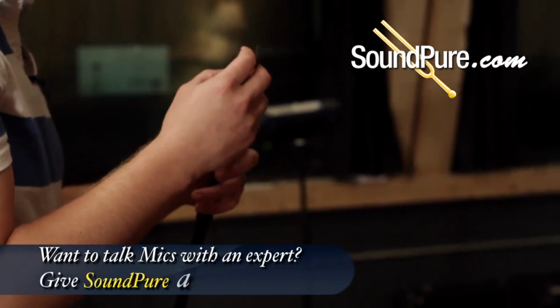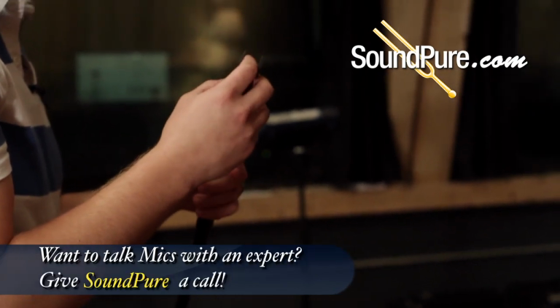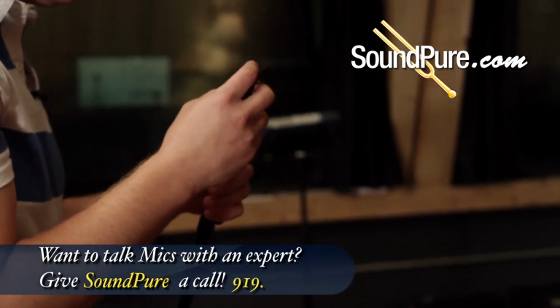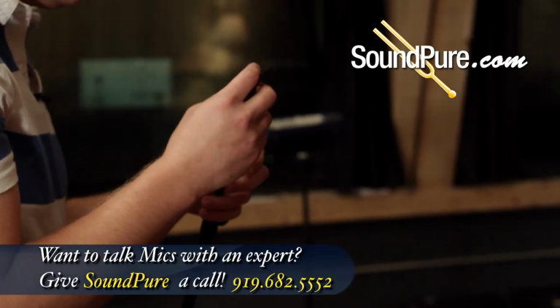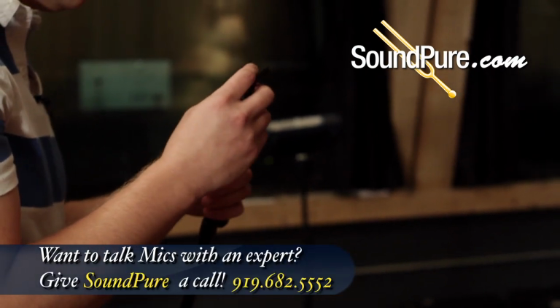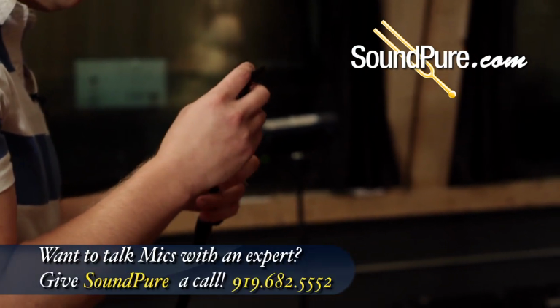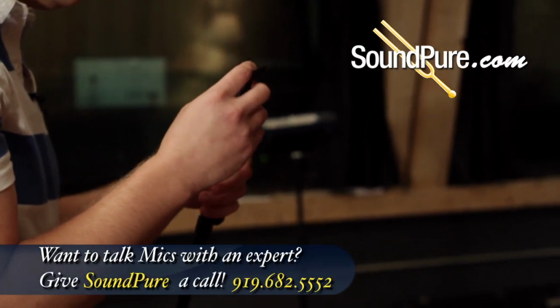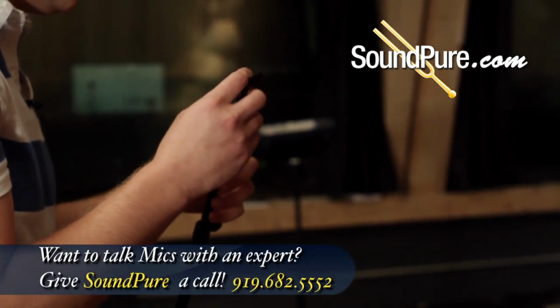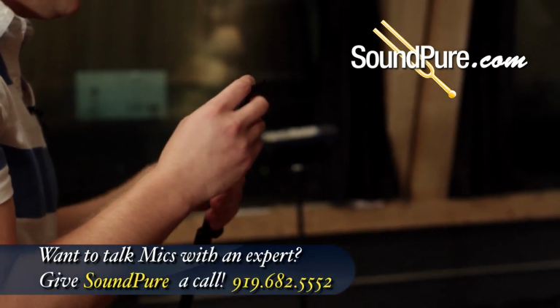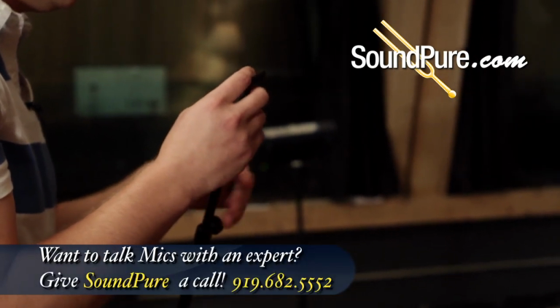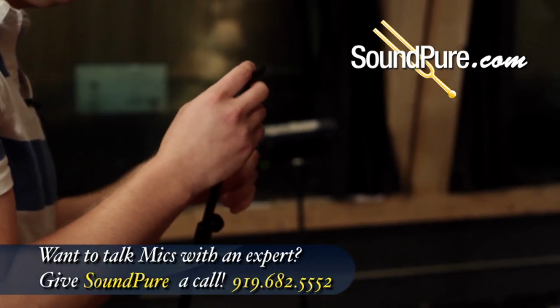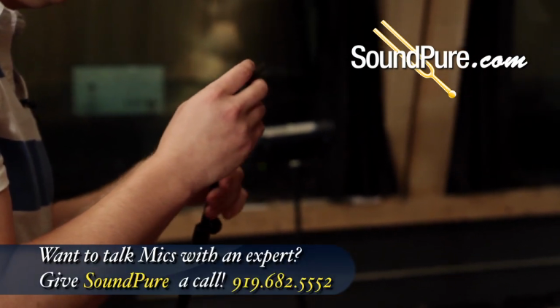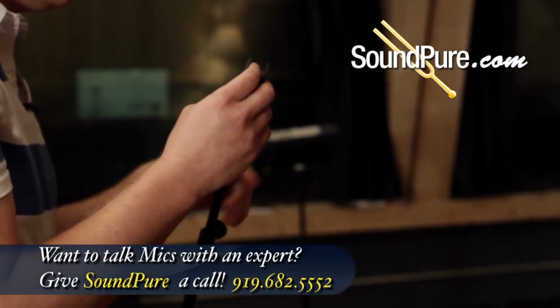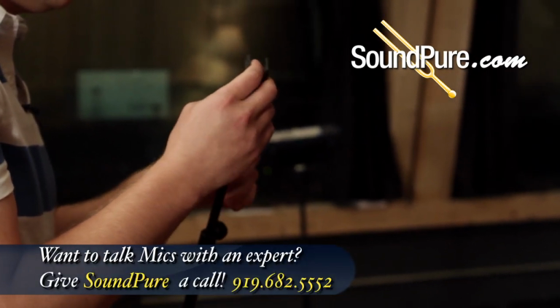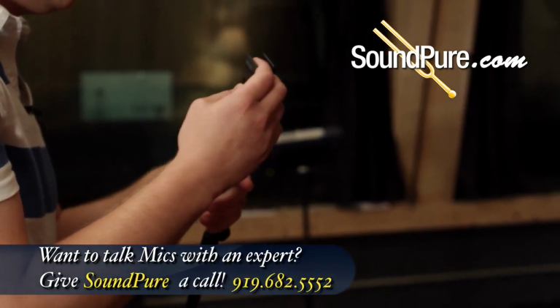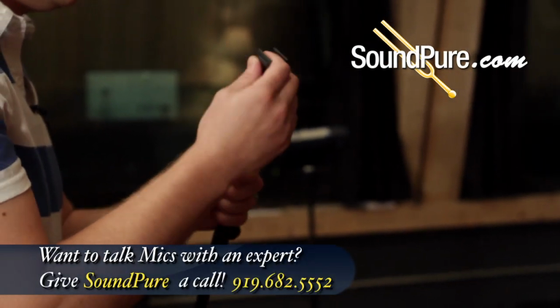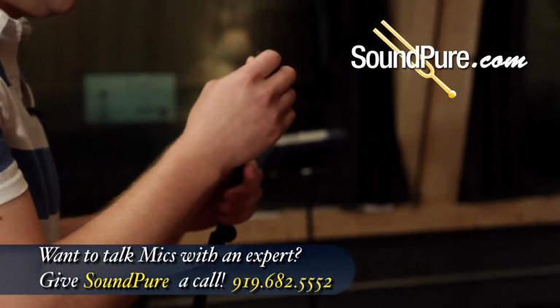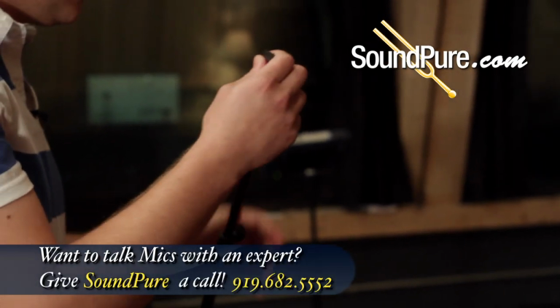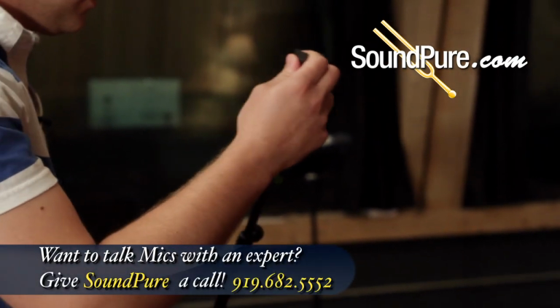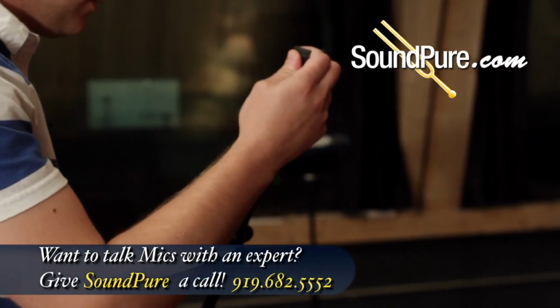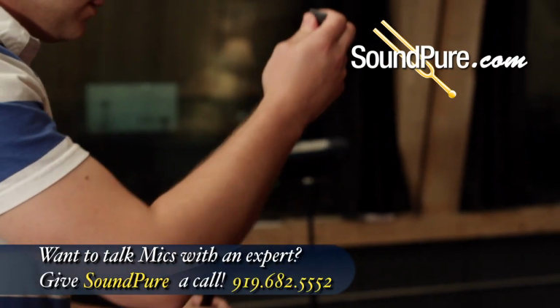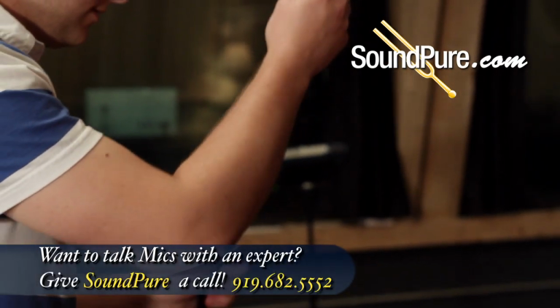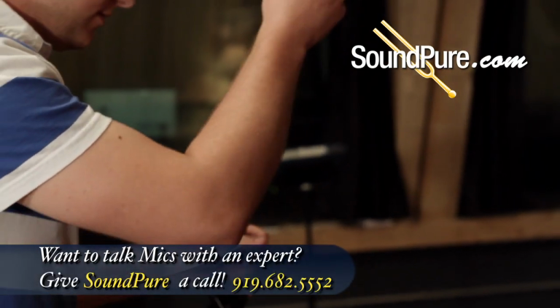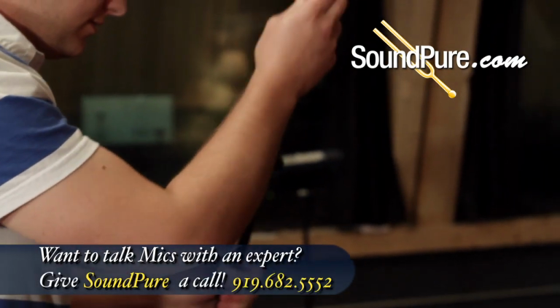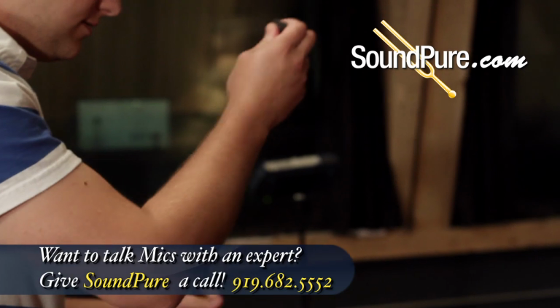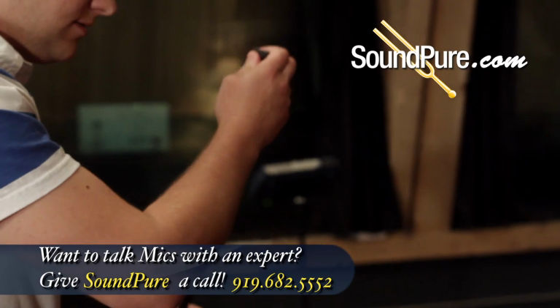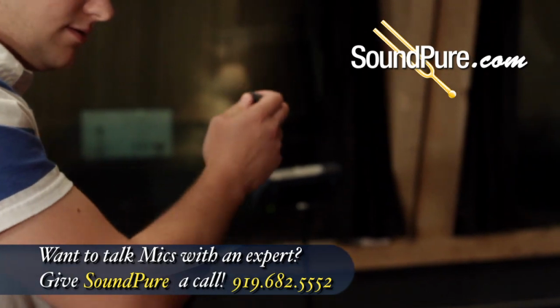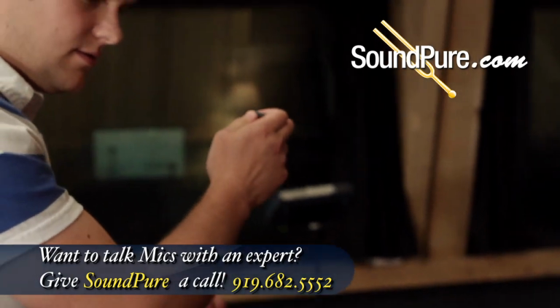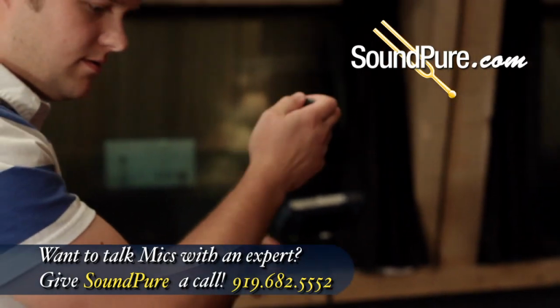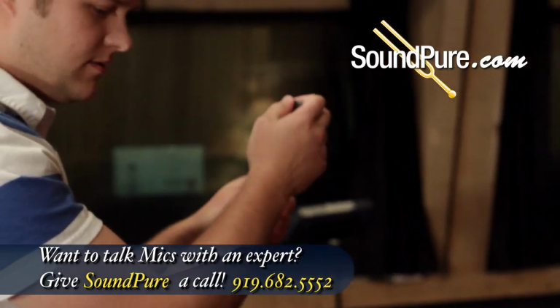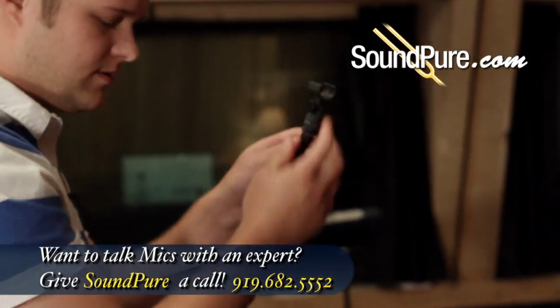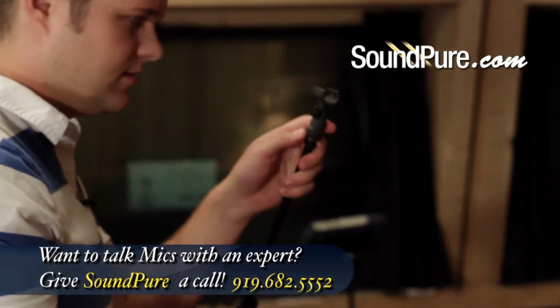The 184s are a great microphone for all kinds of different instruments, but we've really fallen in love with how they sound on acoustic guitars.